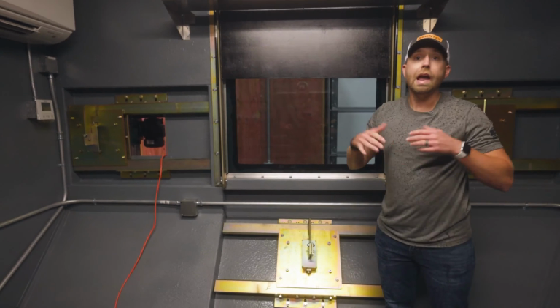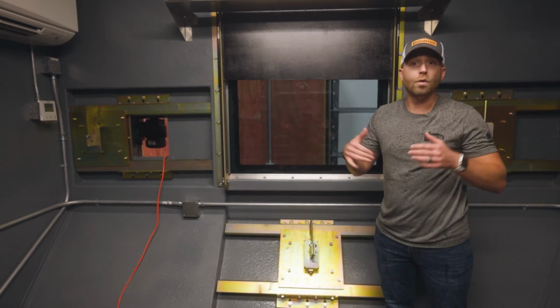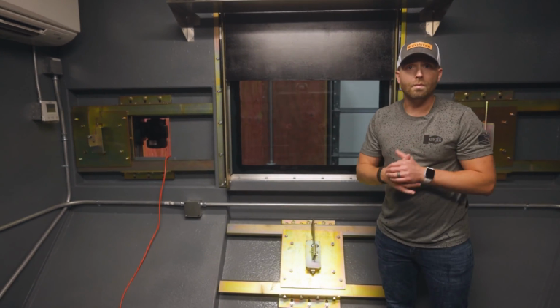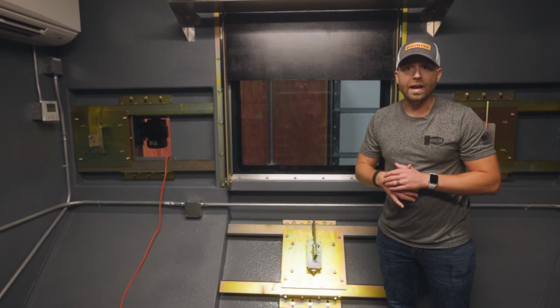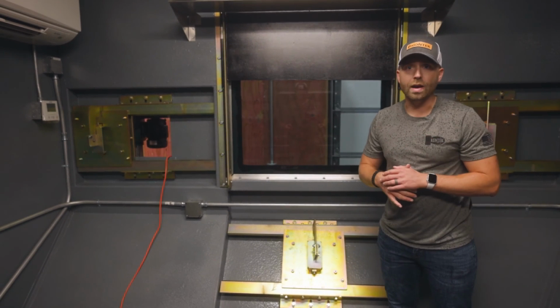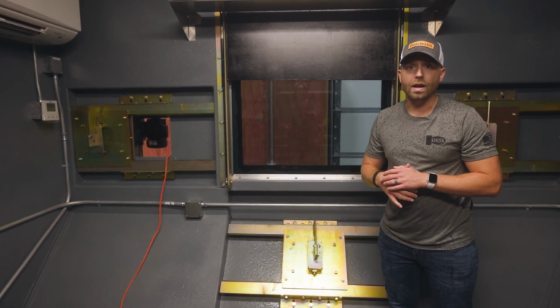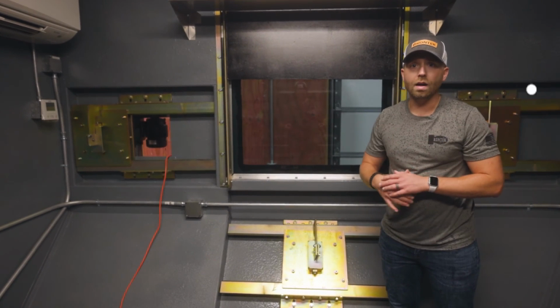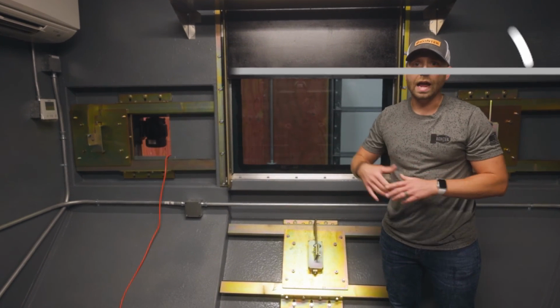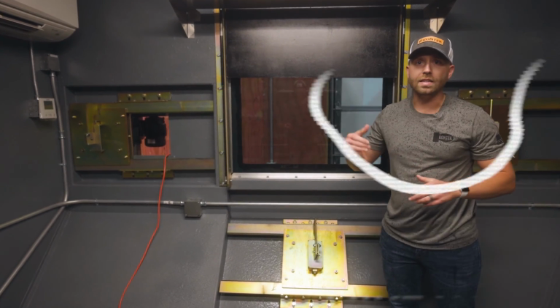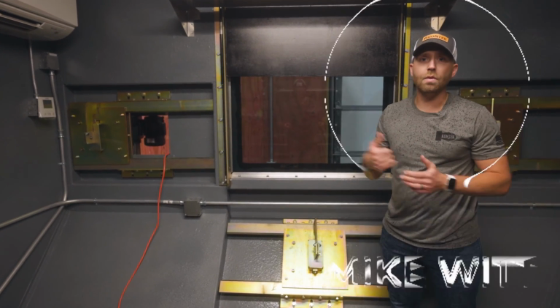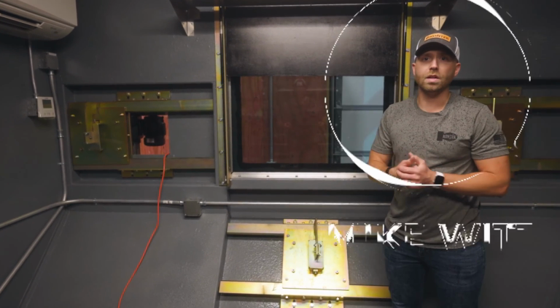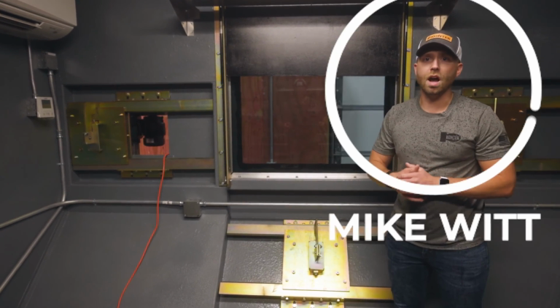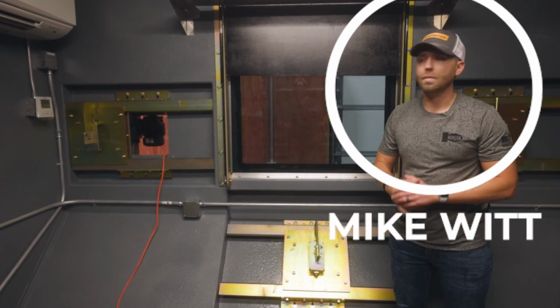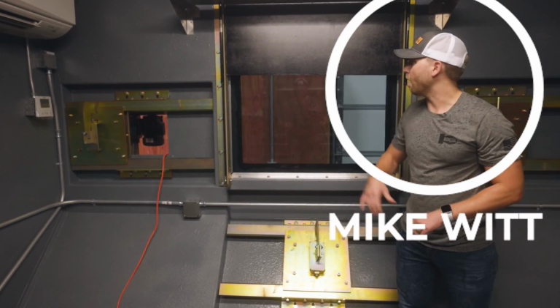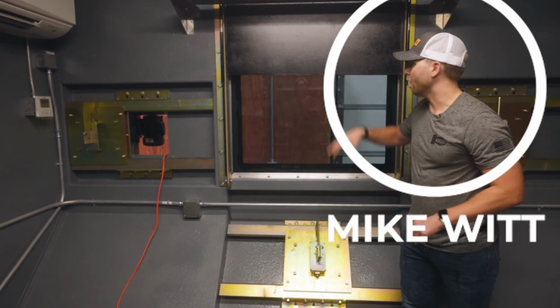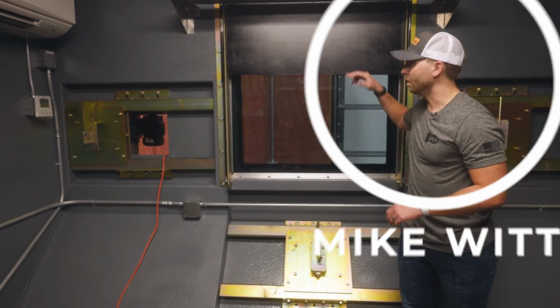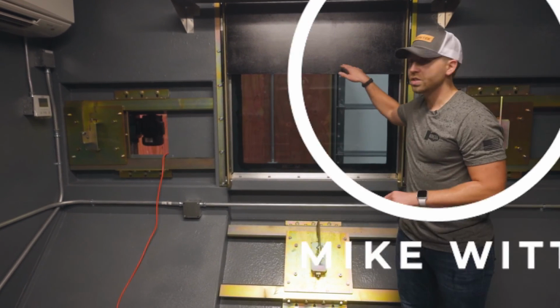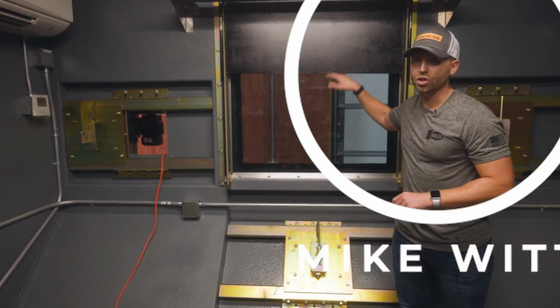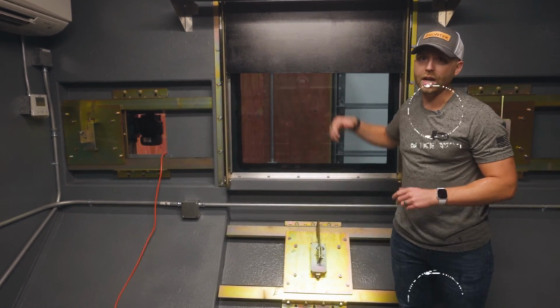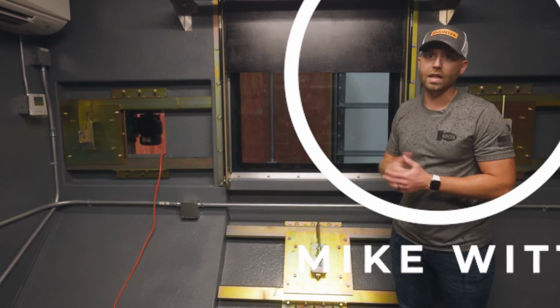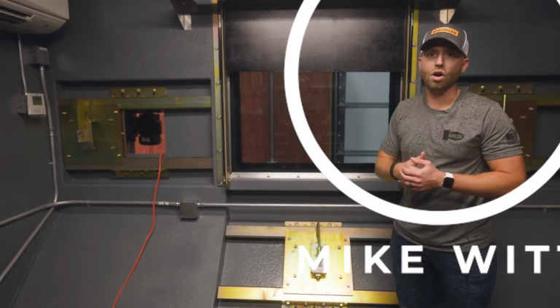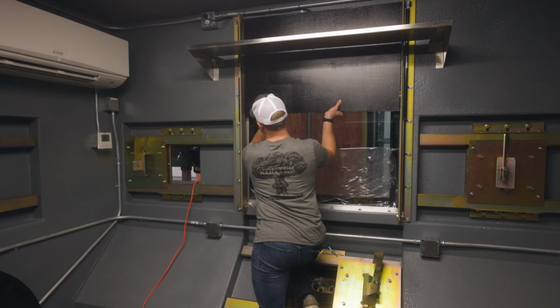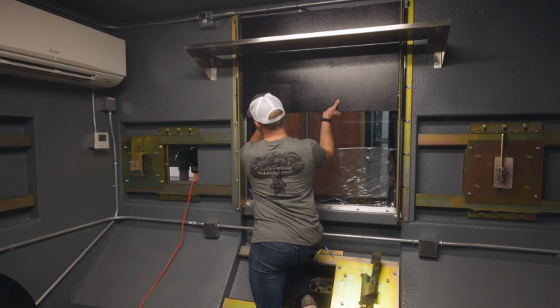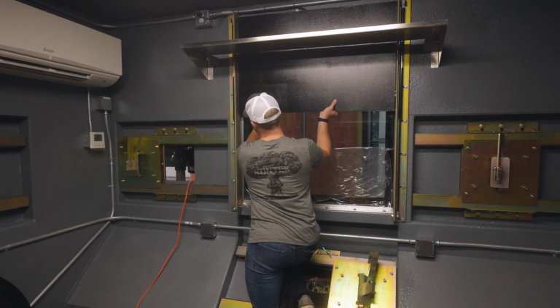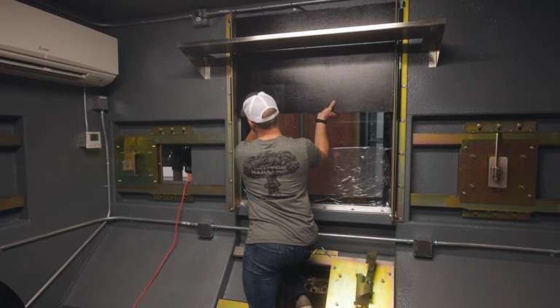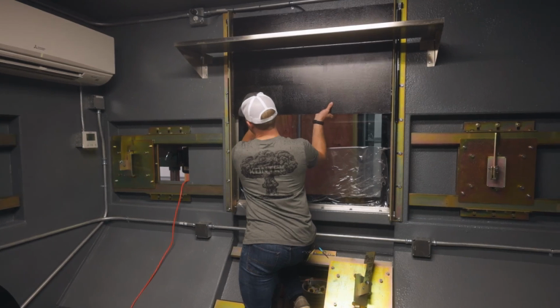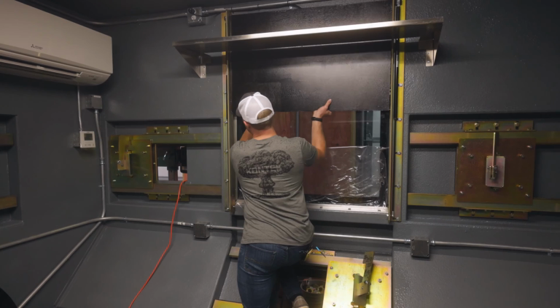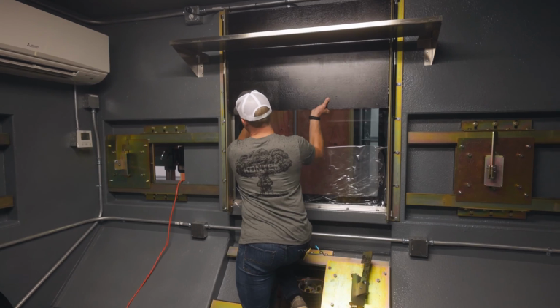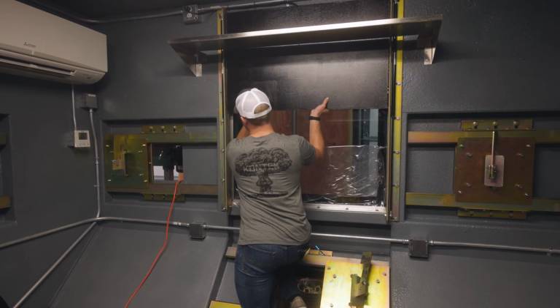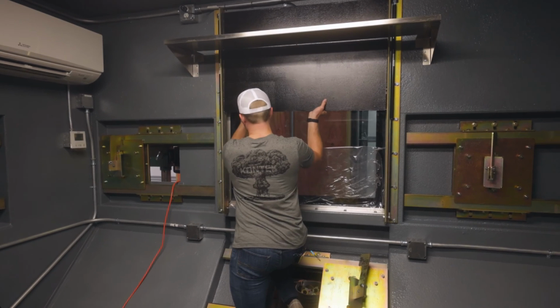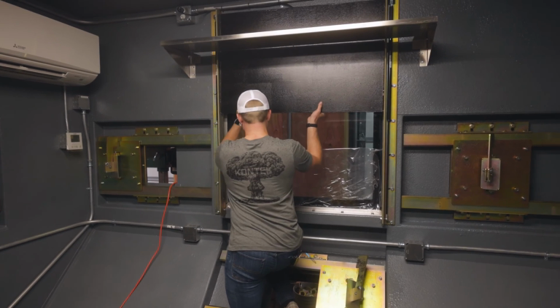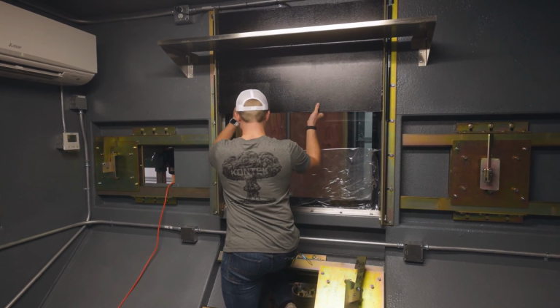Hey everyone, Mike Witt here. Today we're going to talk about our Ballistic Shades that go inside of our Ballistic Rated Enclosures.